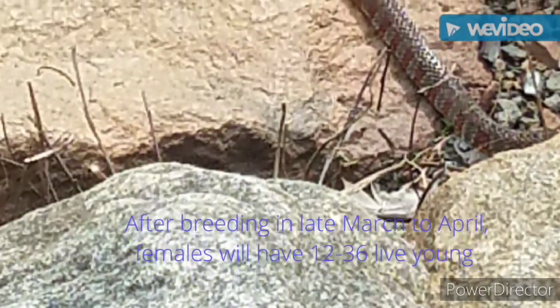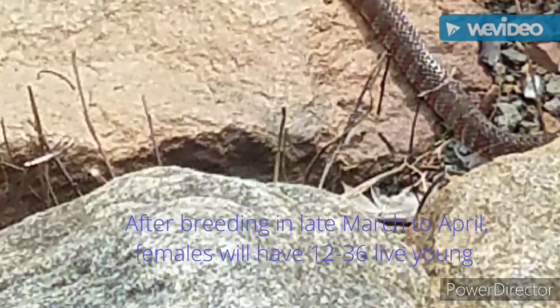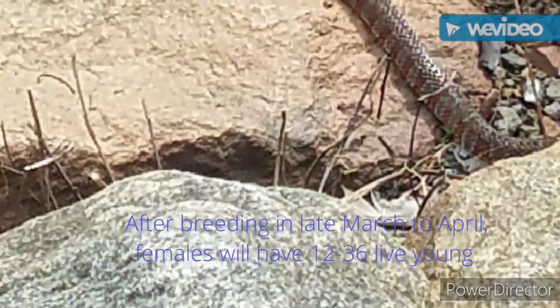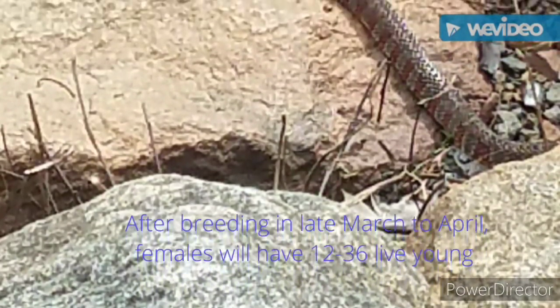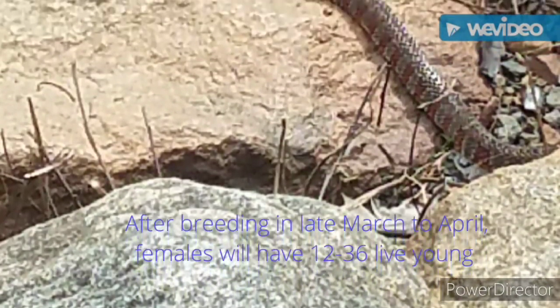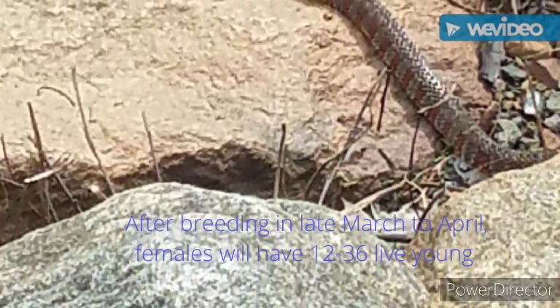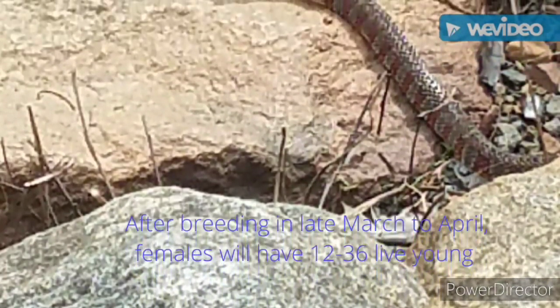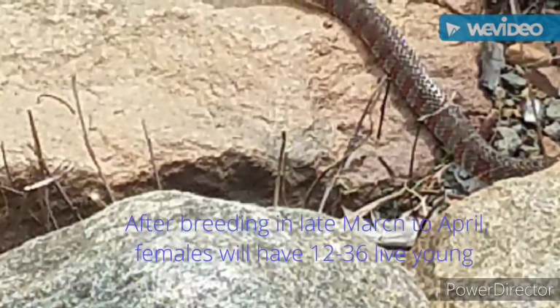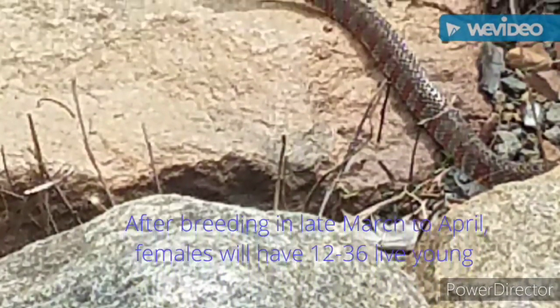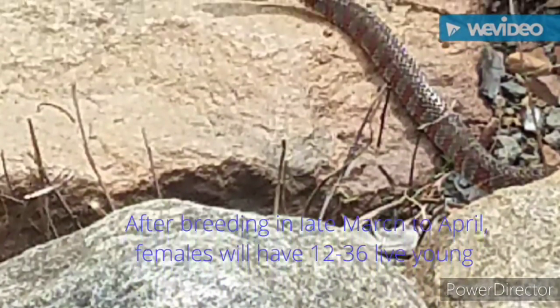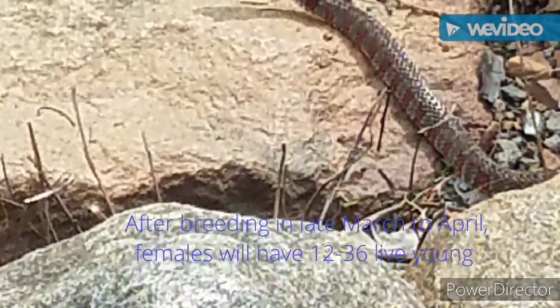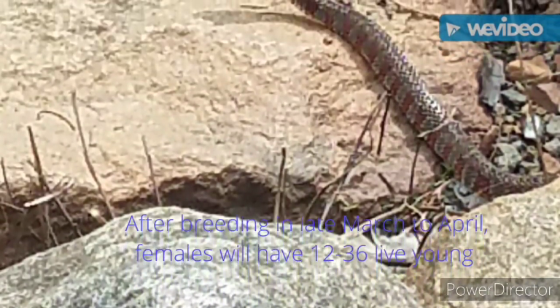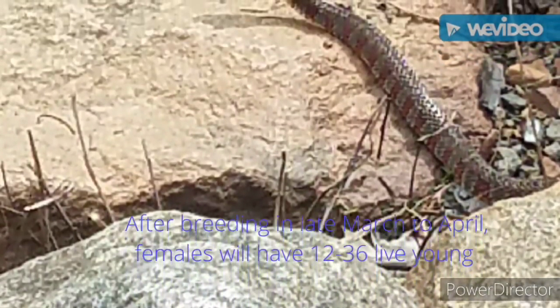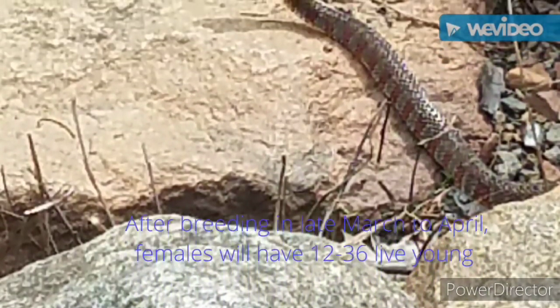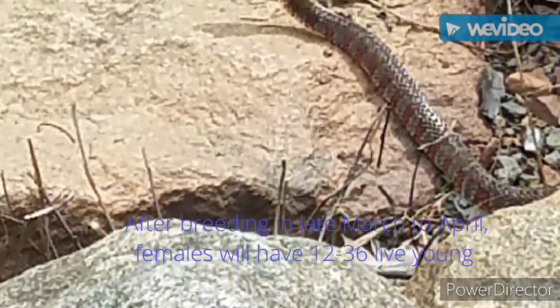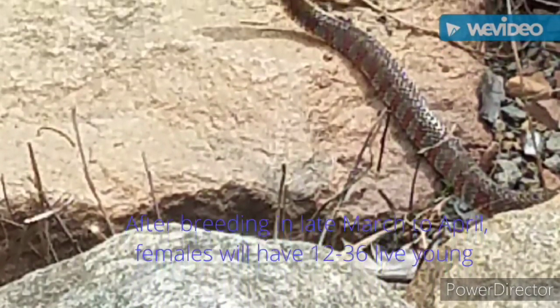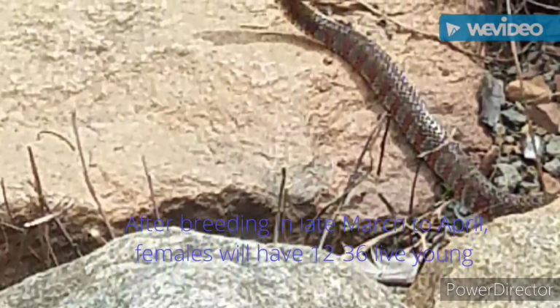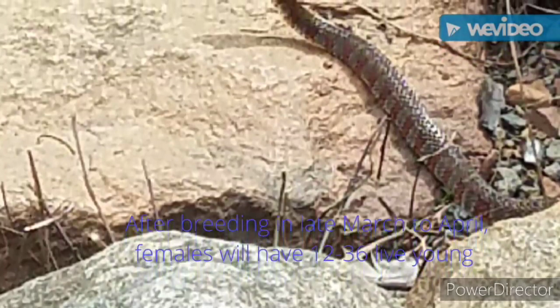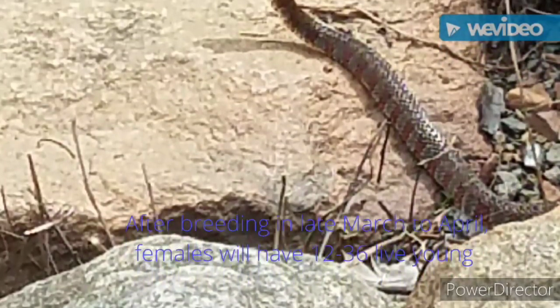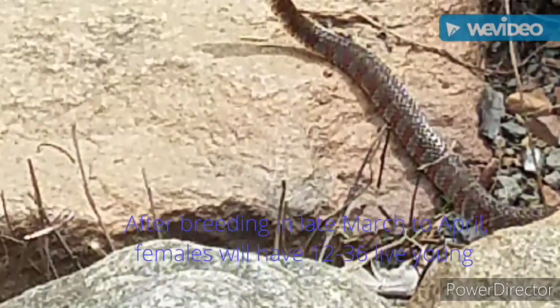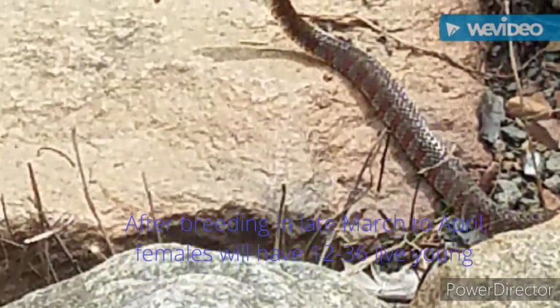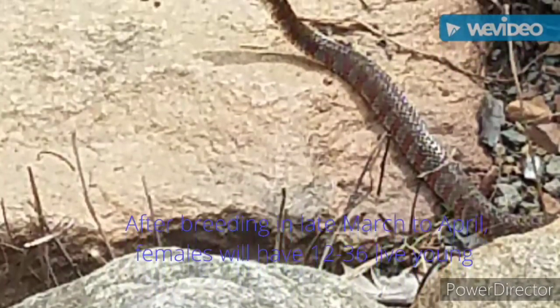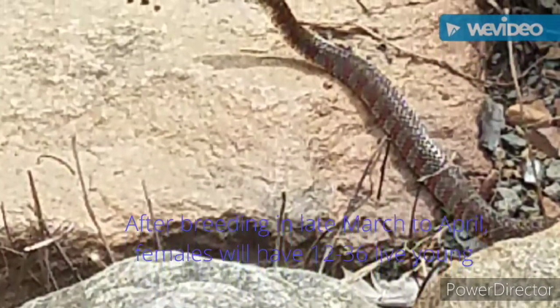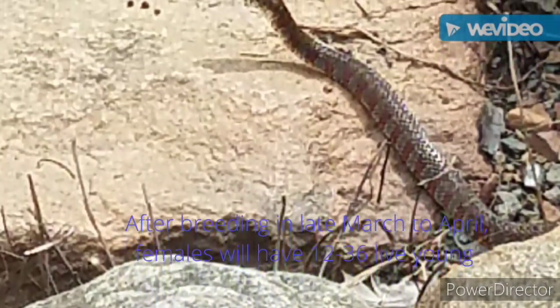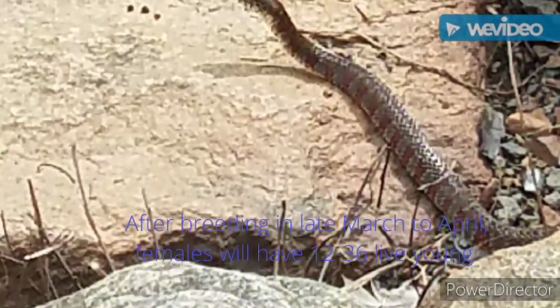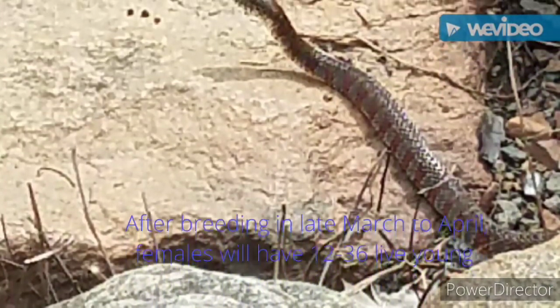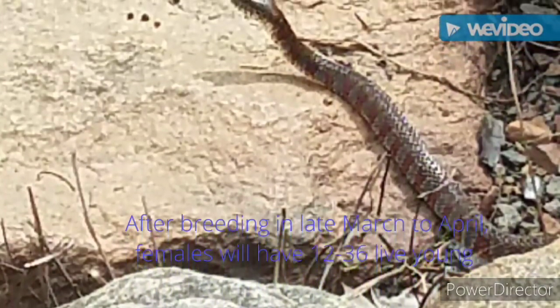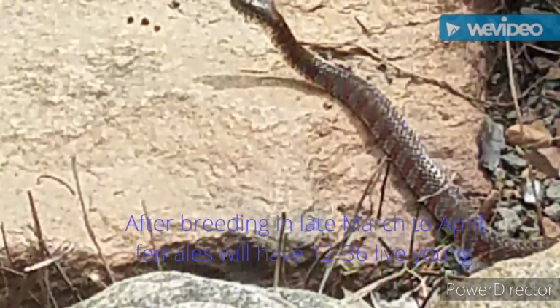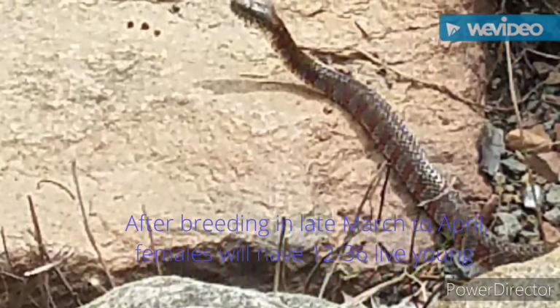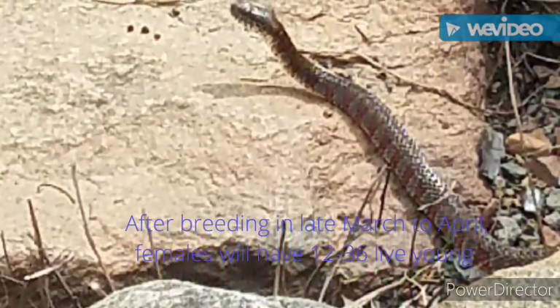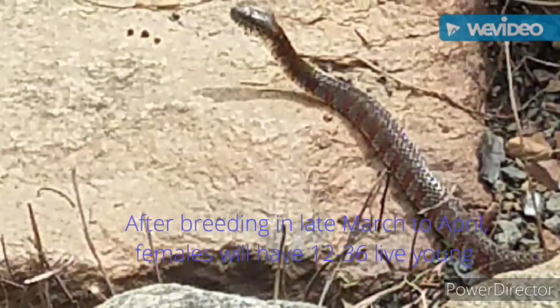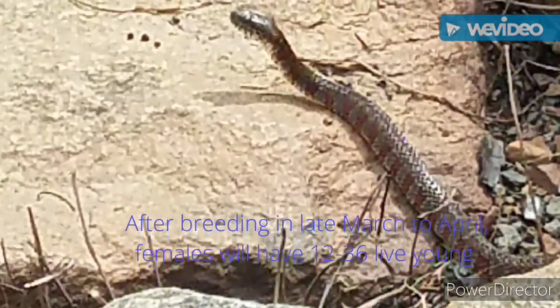After breeding in late March to April, females will have around 12 to 36 live young.